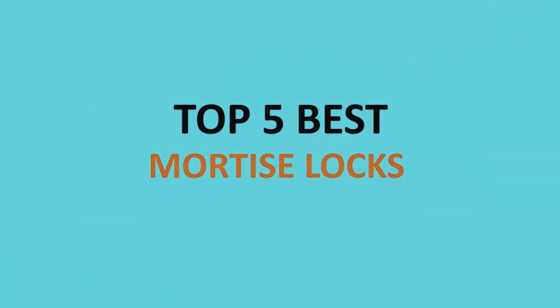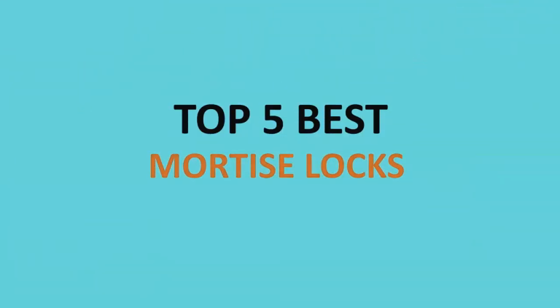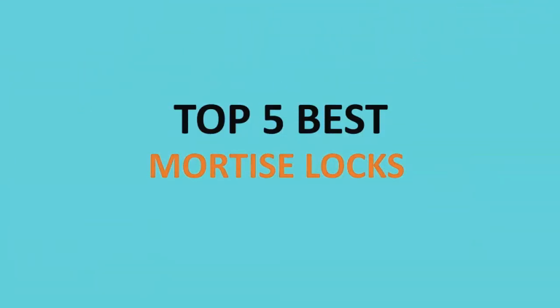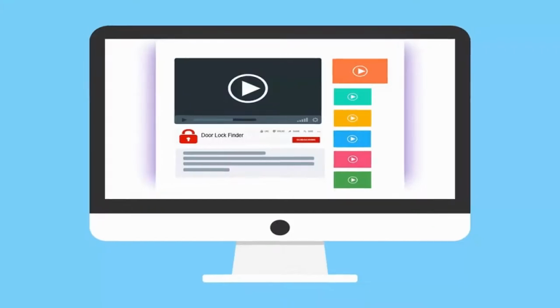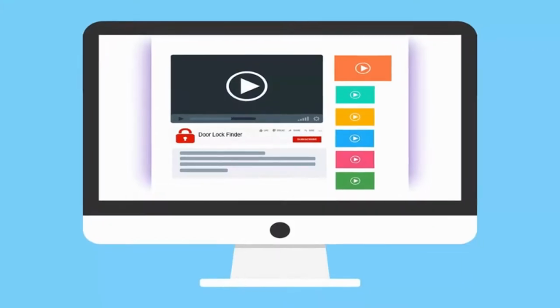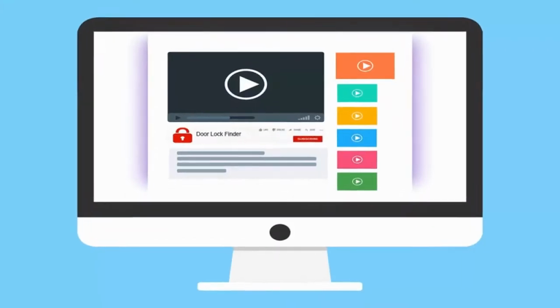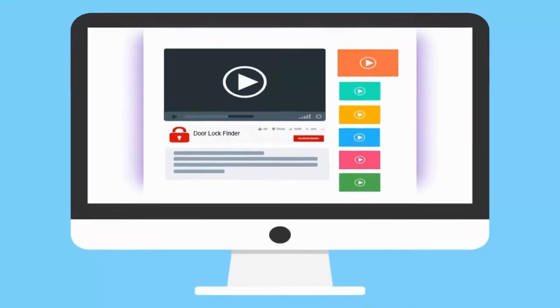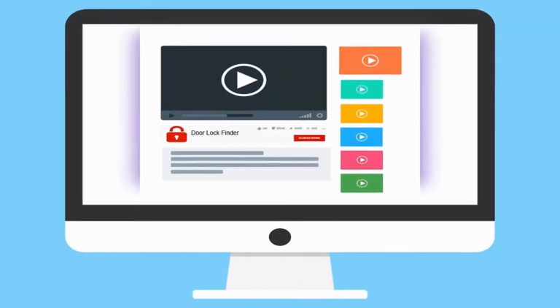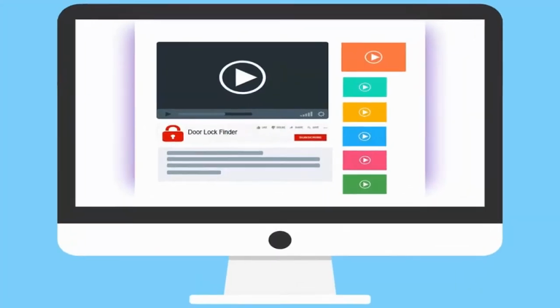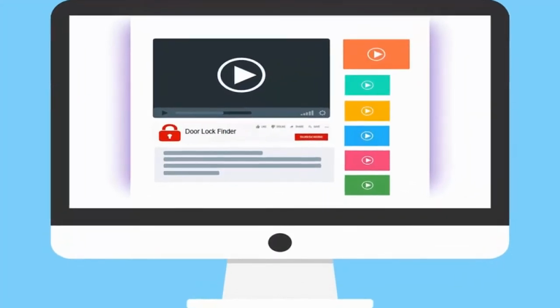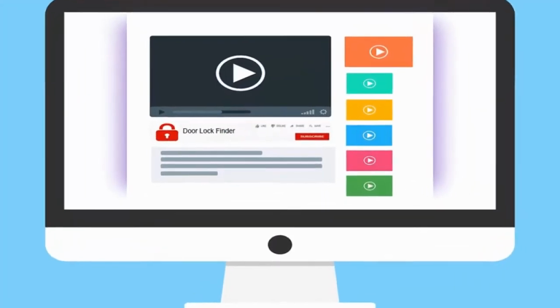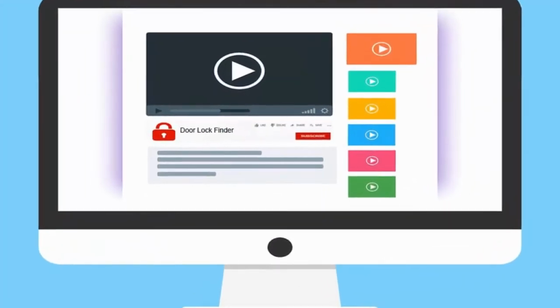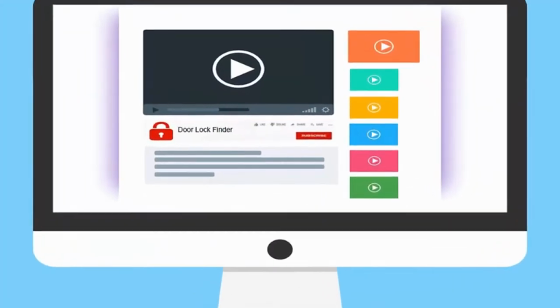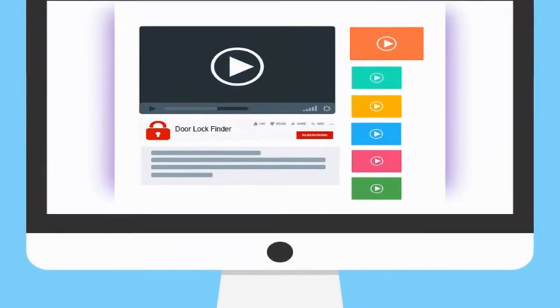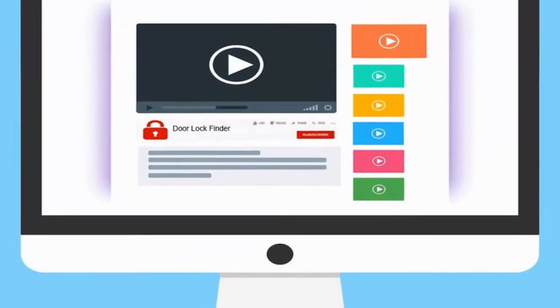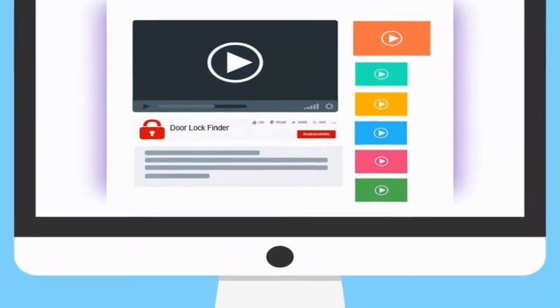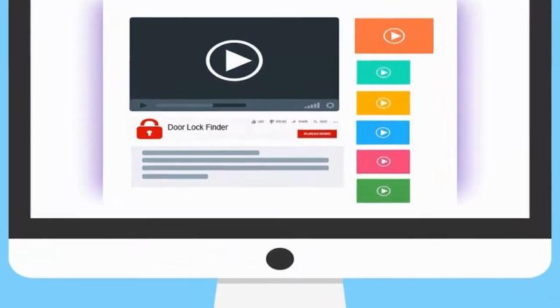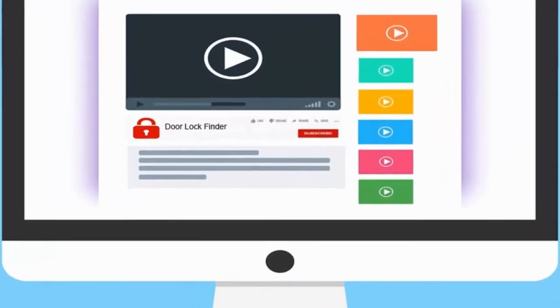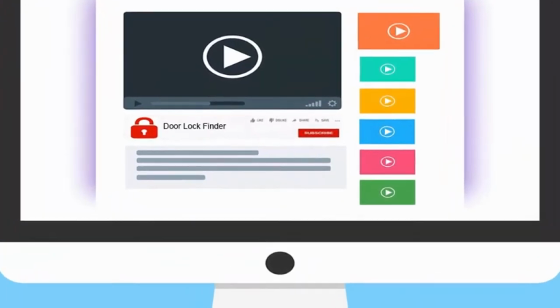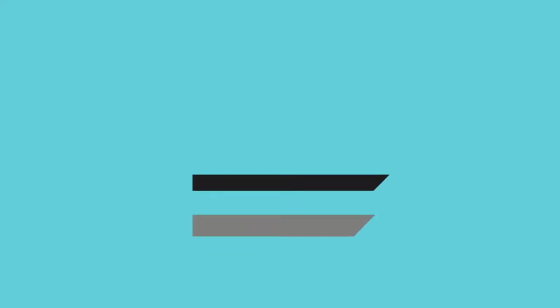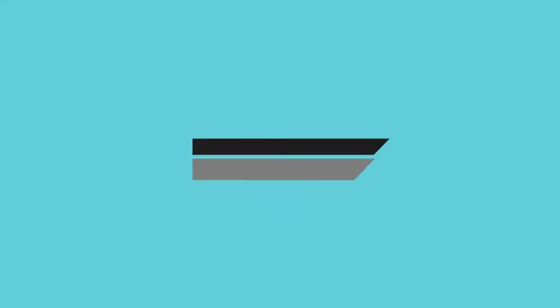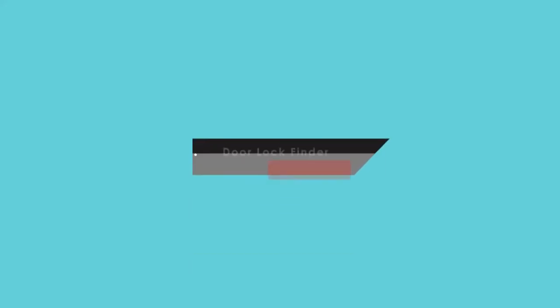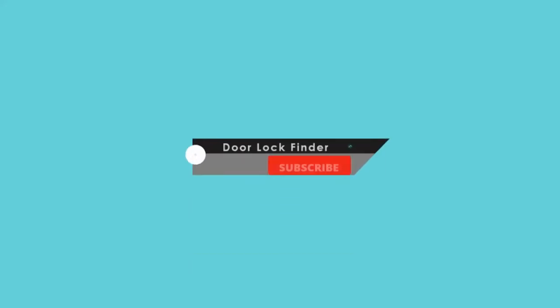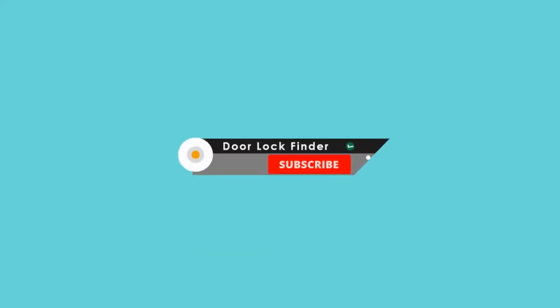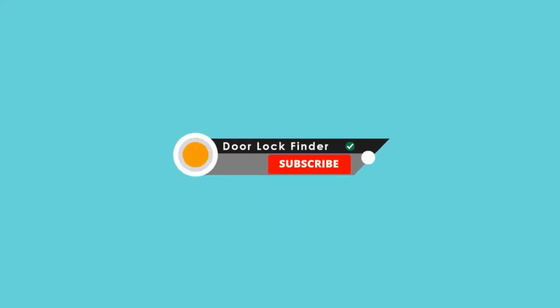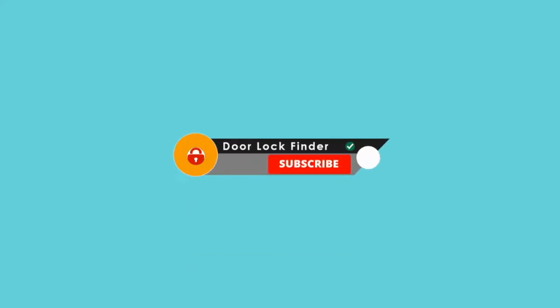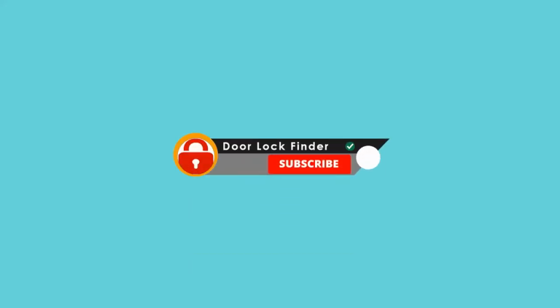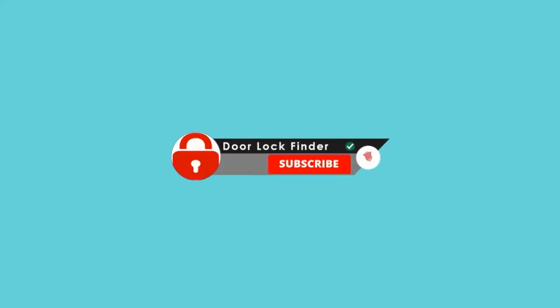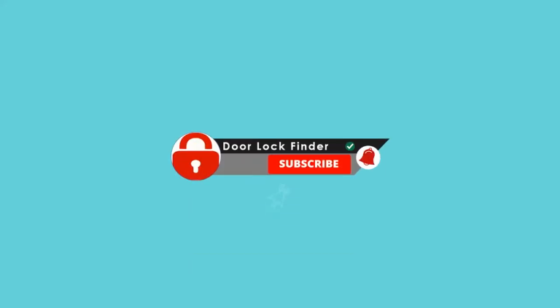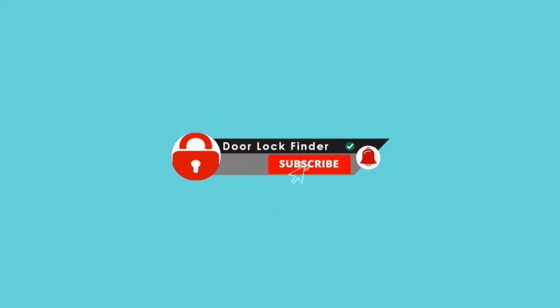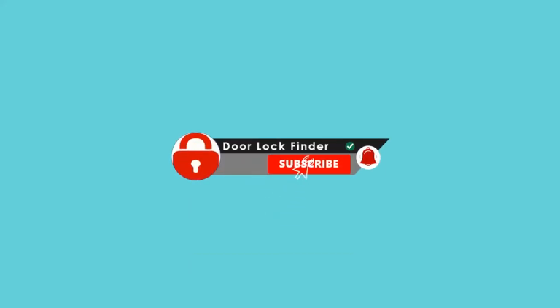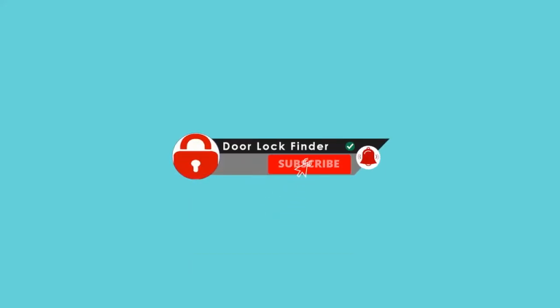For more information about the products, I have included the links in the description field below. Let's get started.